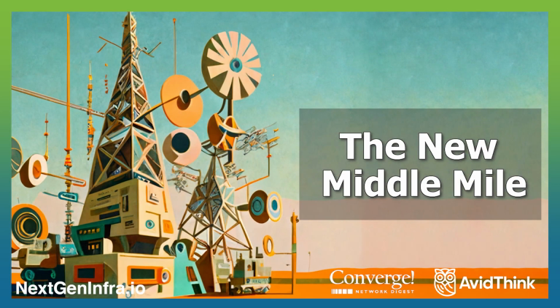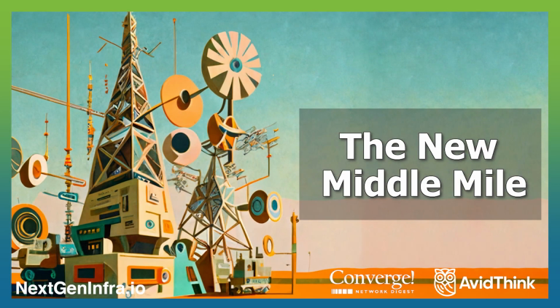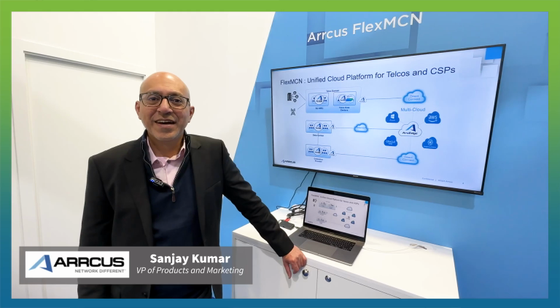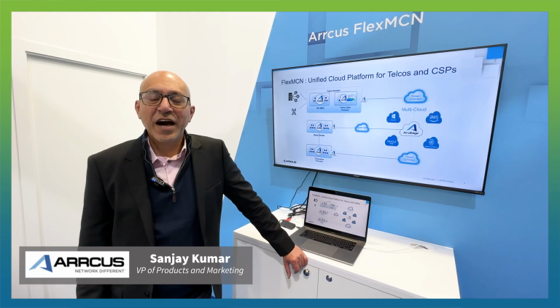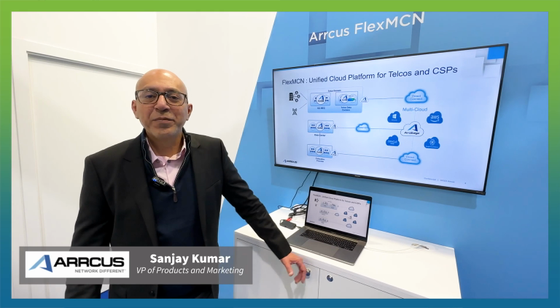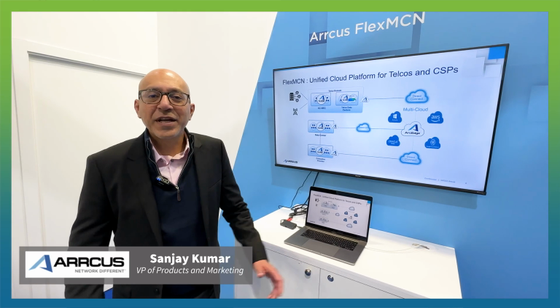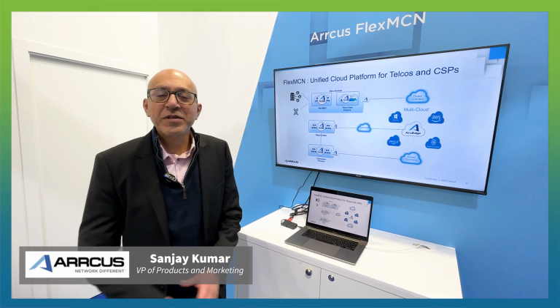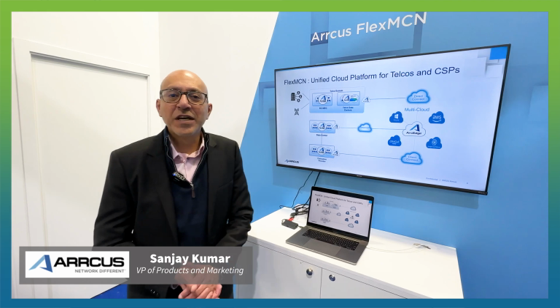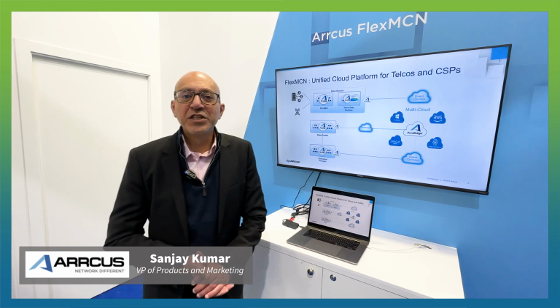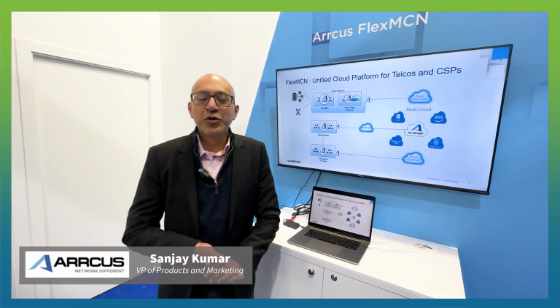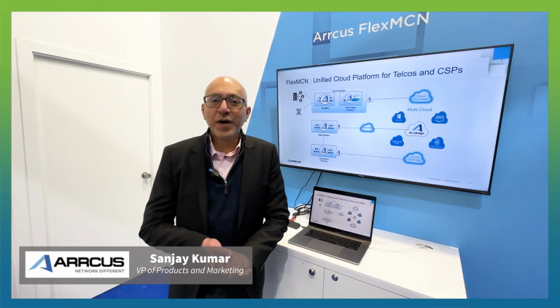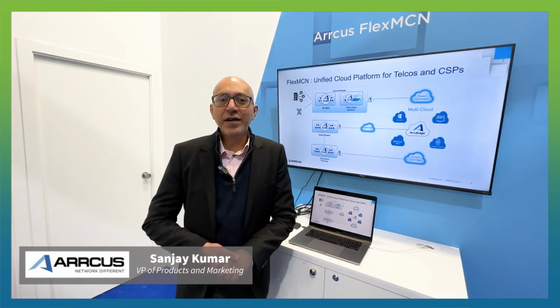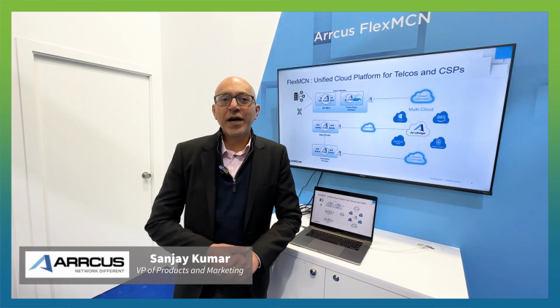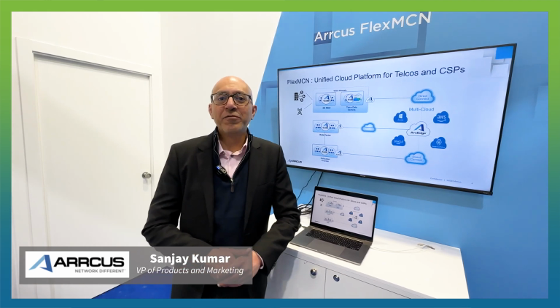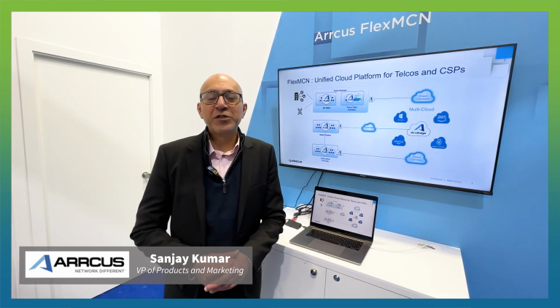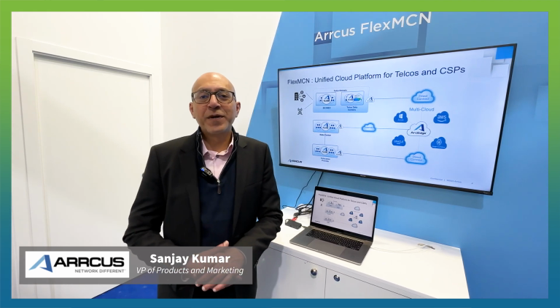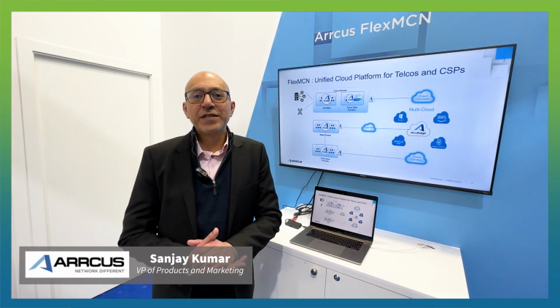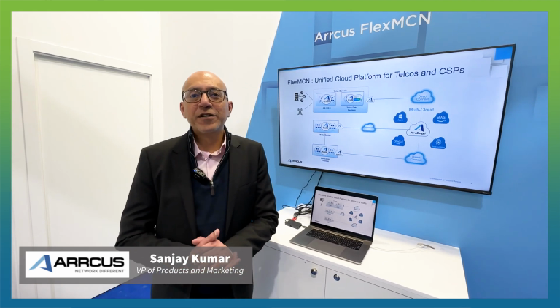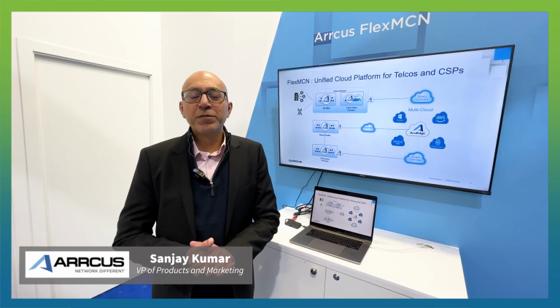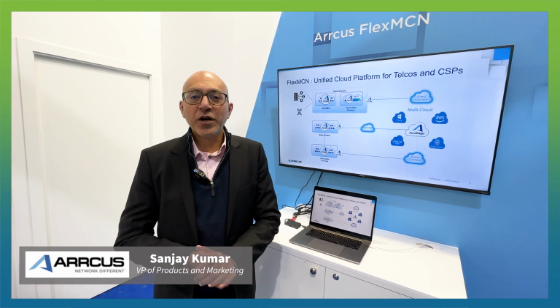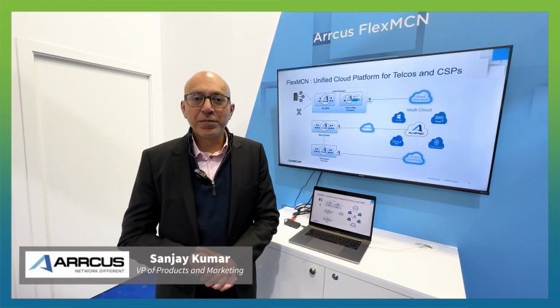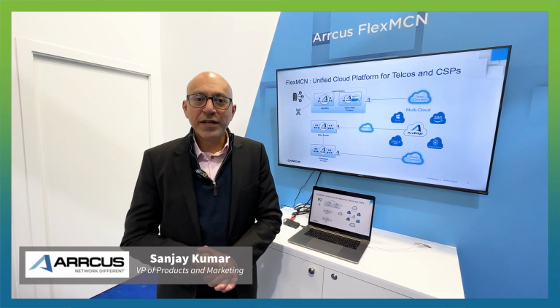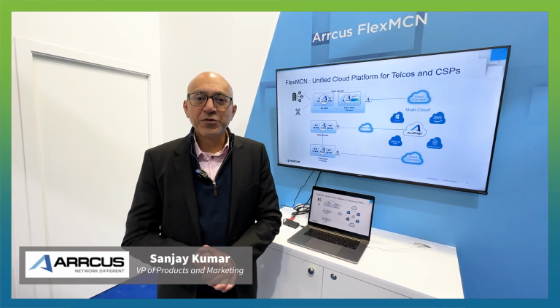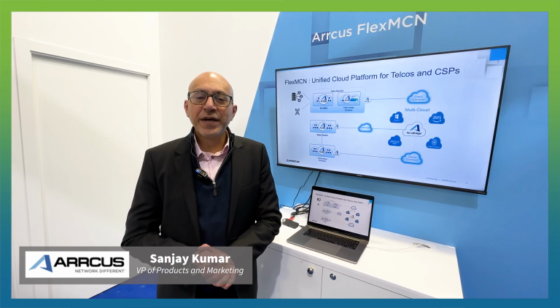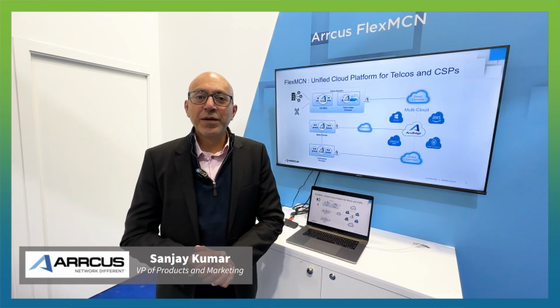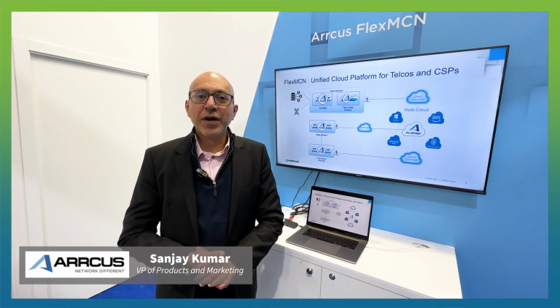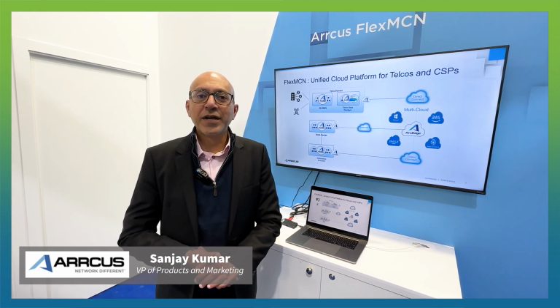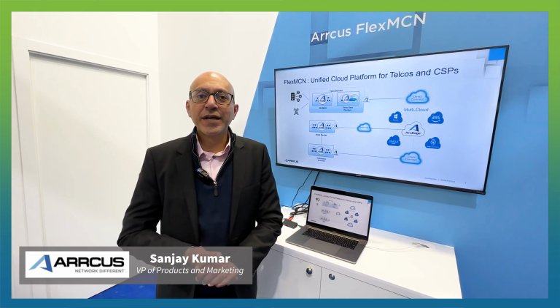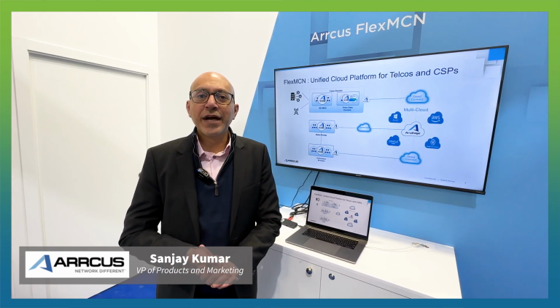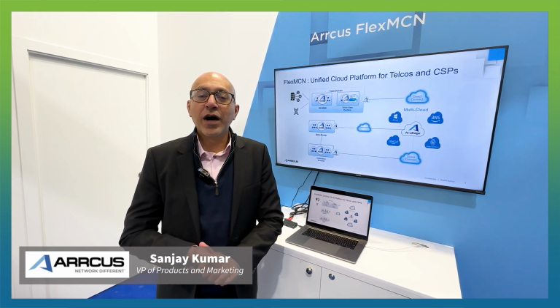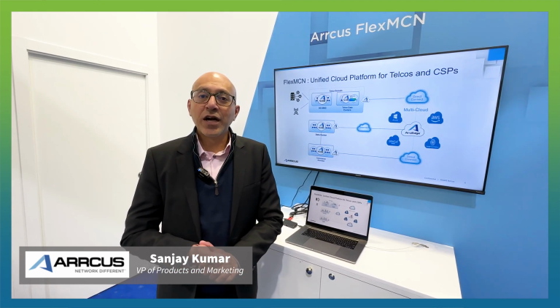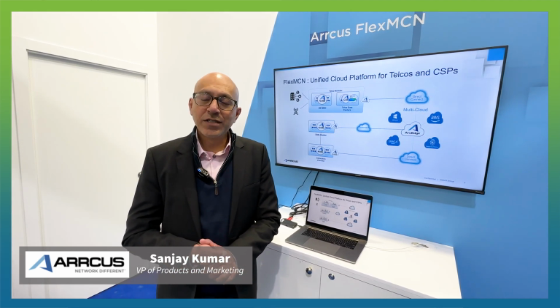Hi, my name is Sanjay Kumar. I'm Vice President of Product Management and Marketing at Arcus.